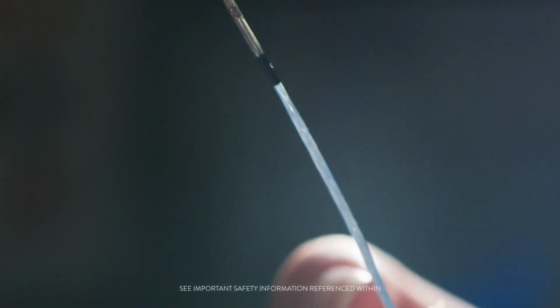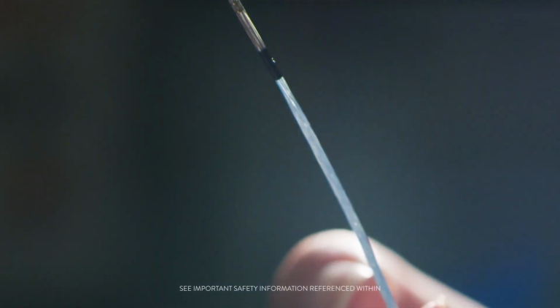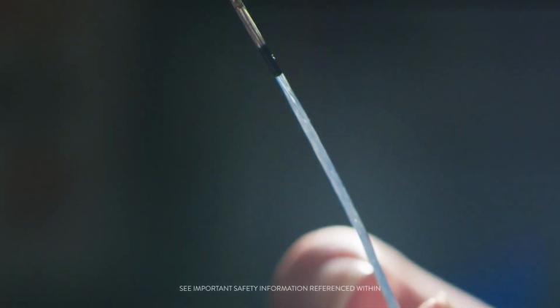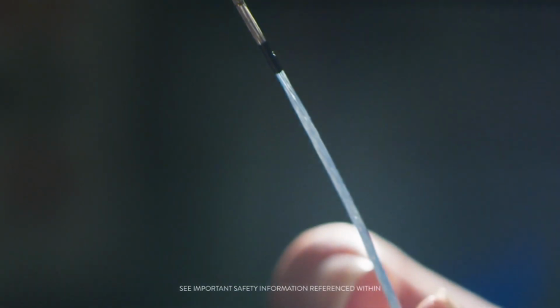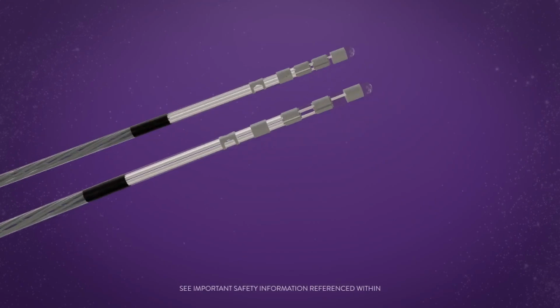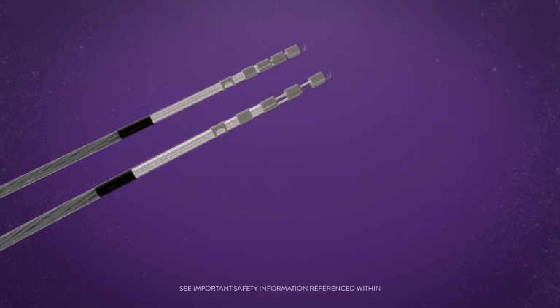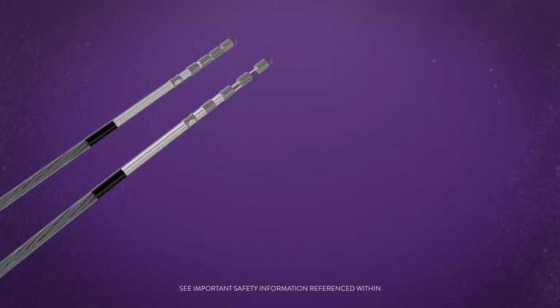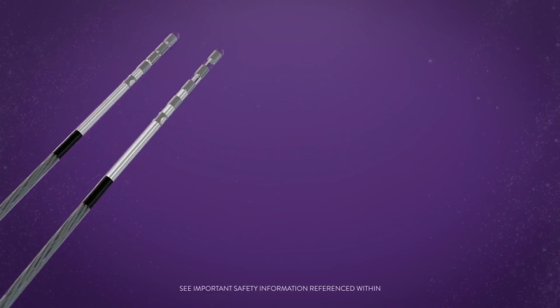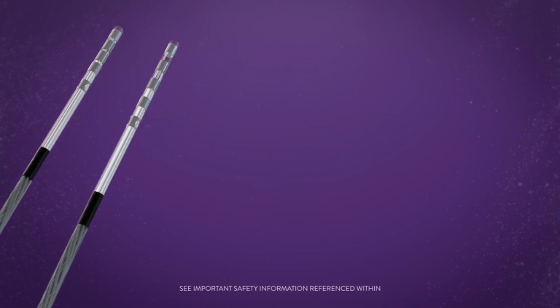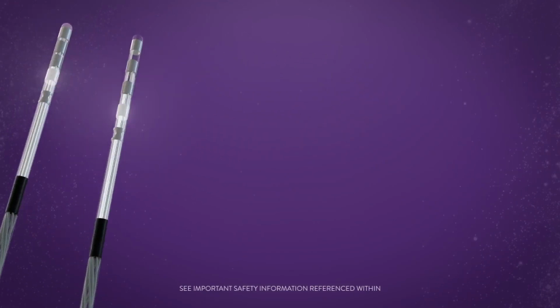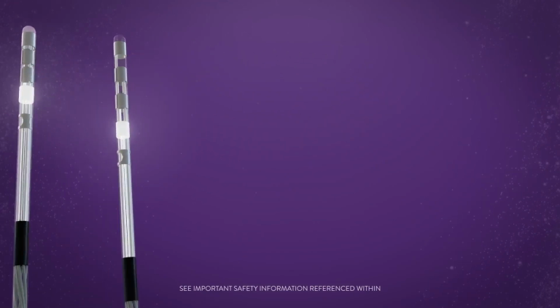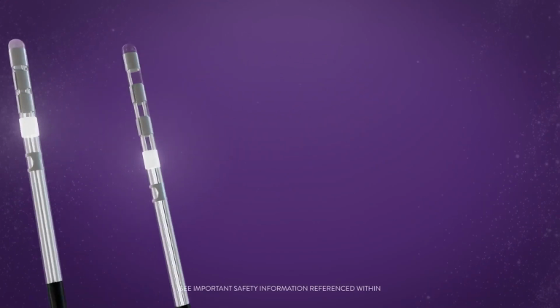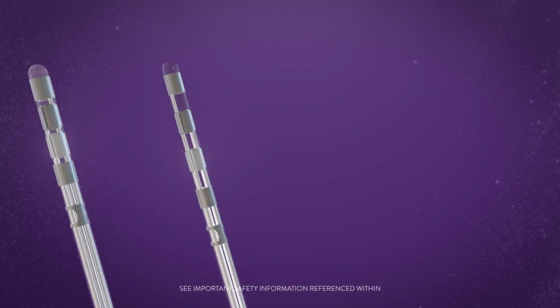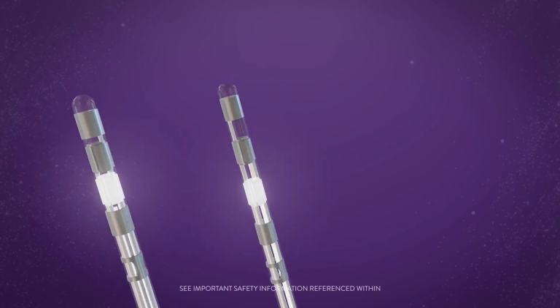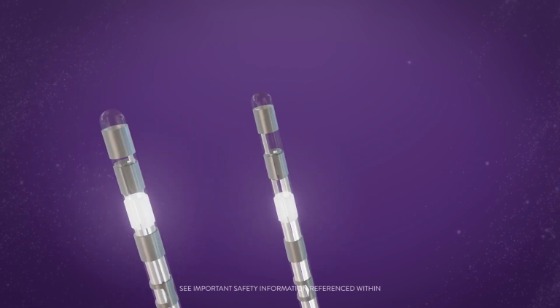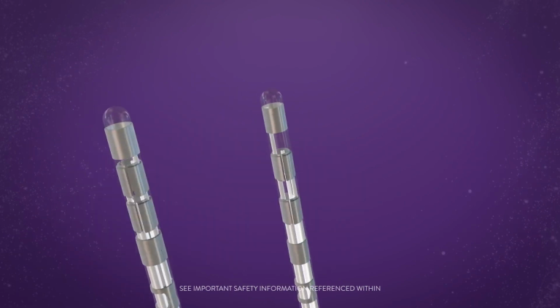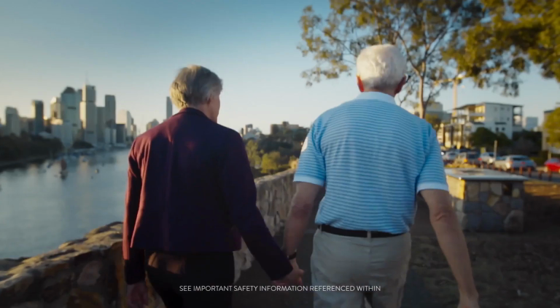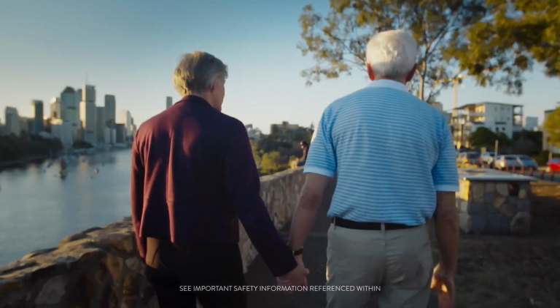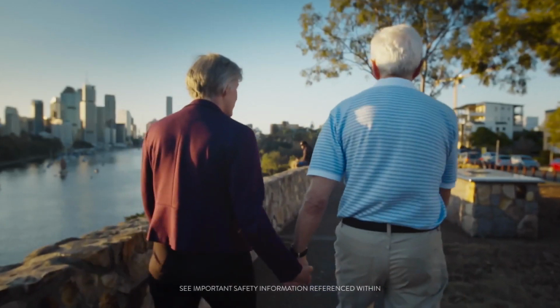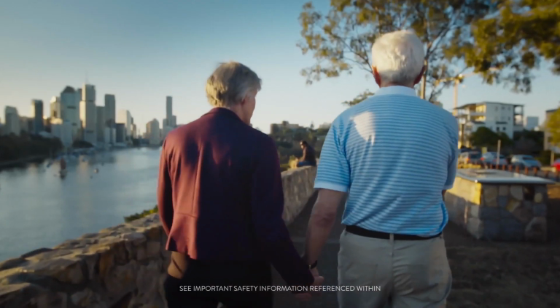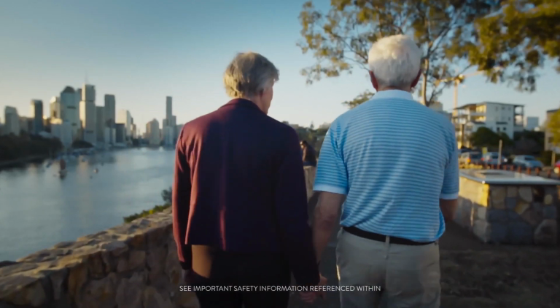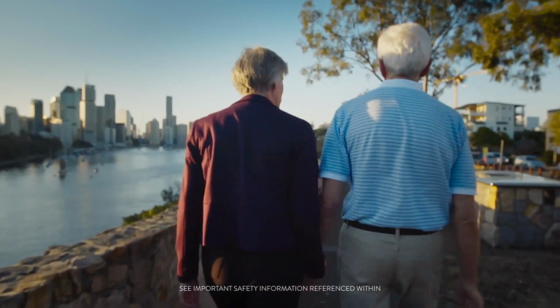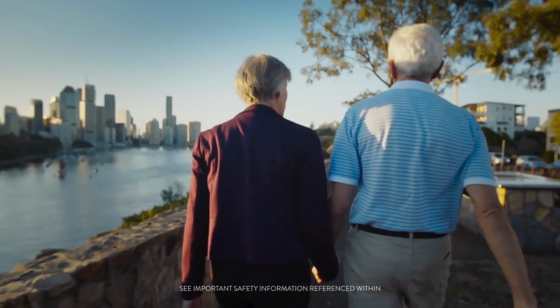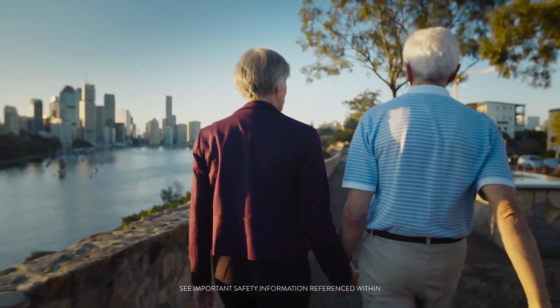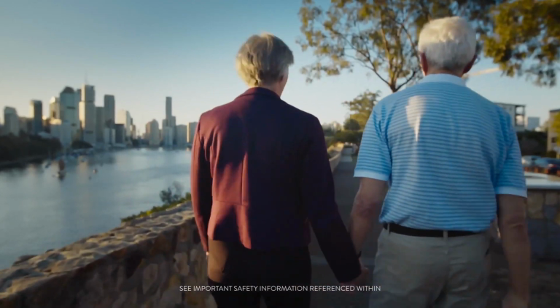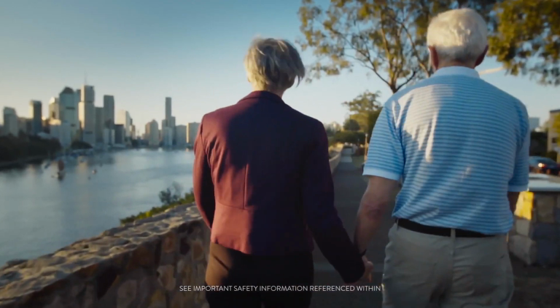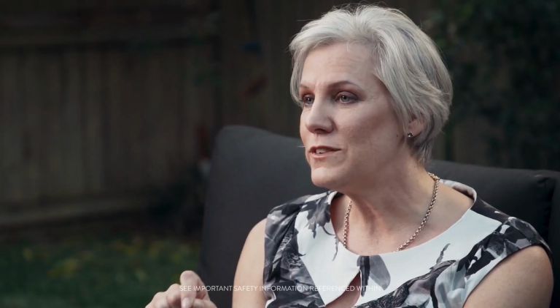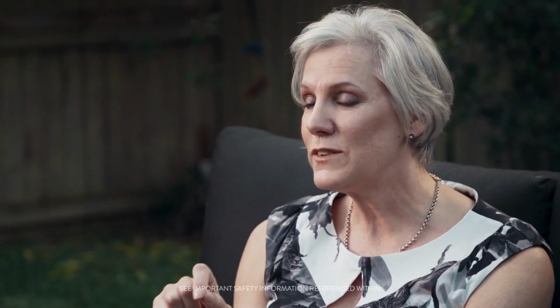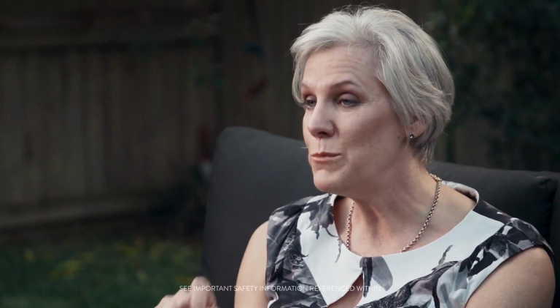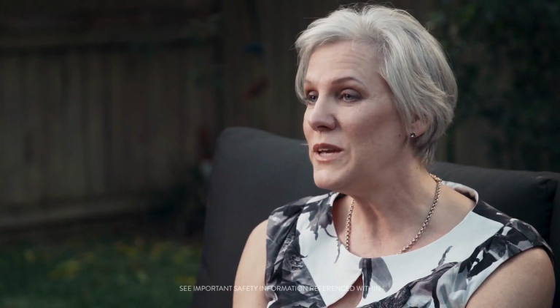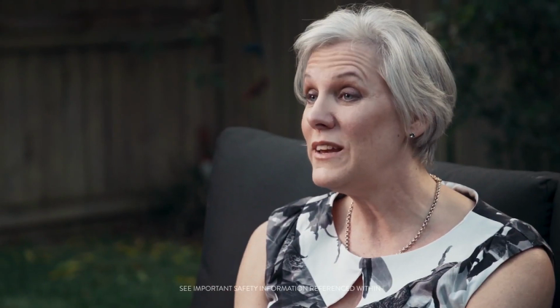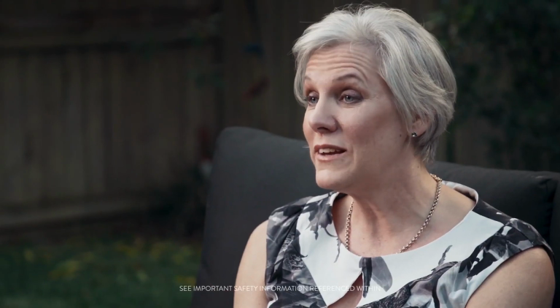Abbott's new directional lead technology is revolutionary. I noticed the difference immediately.